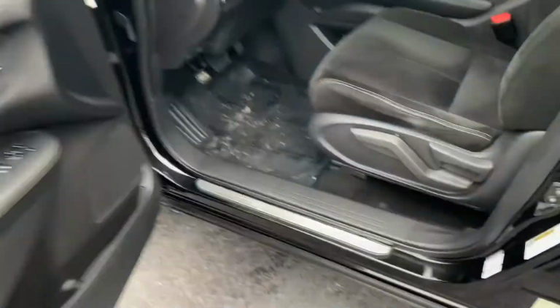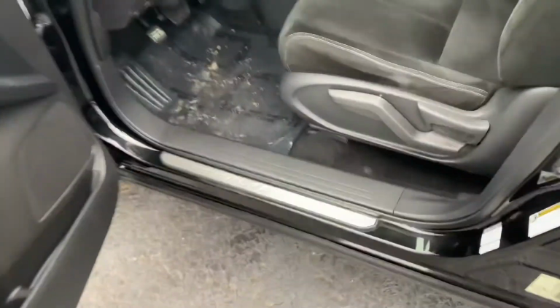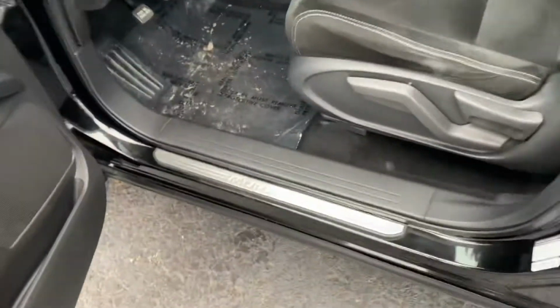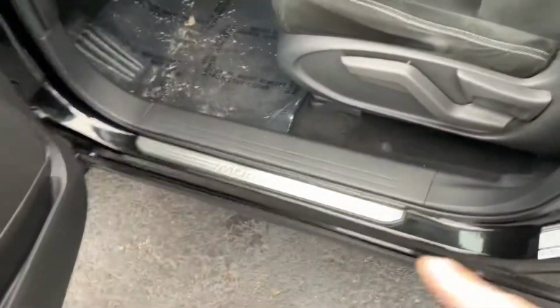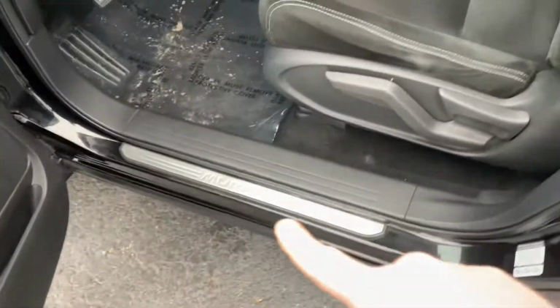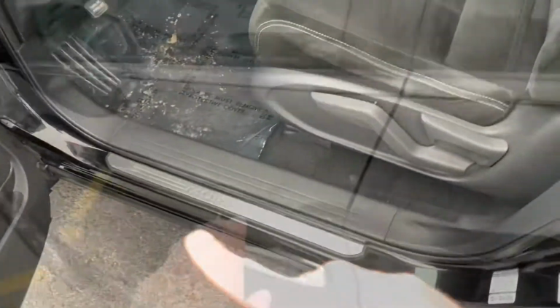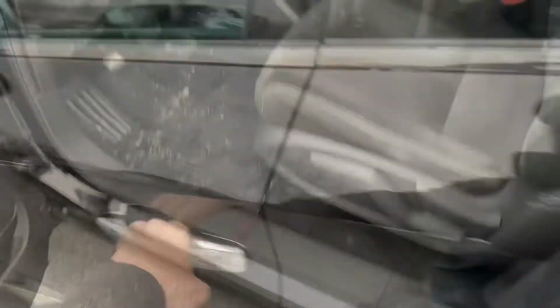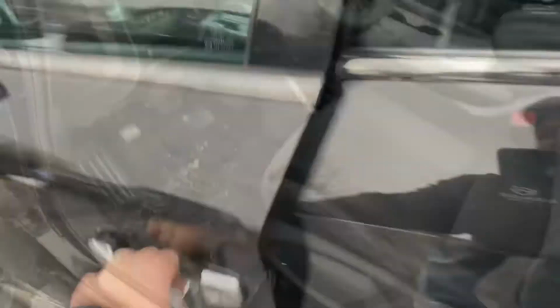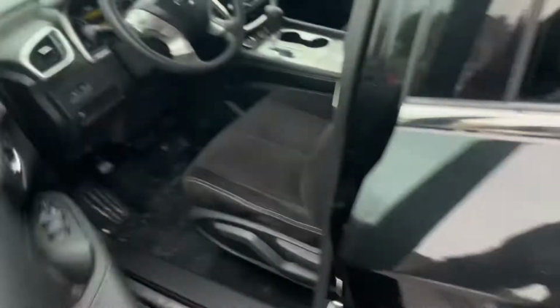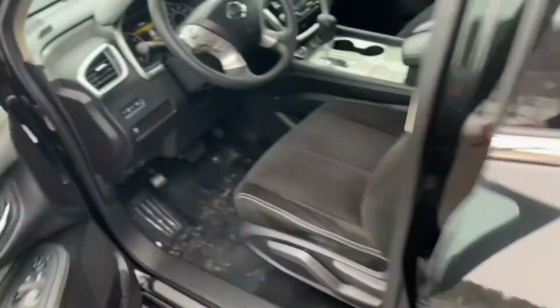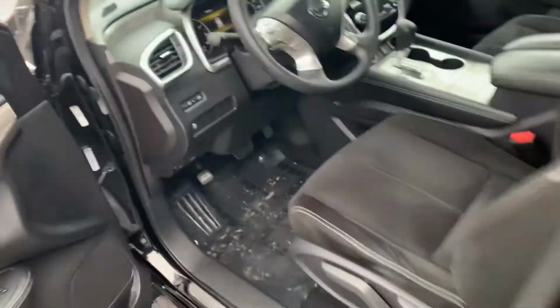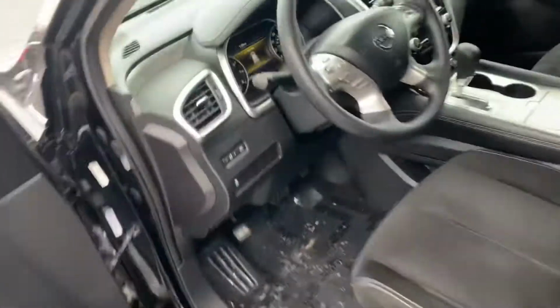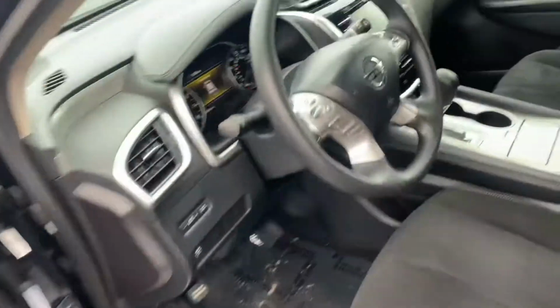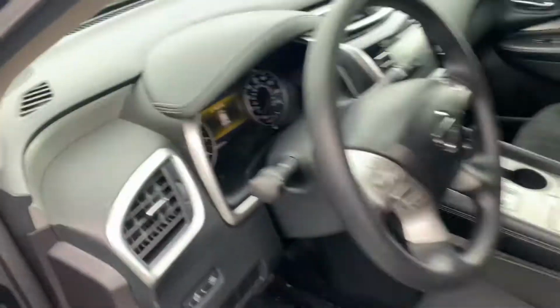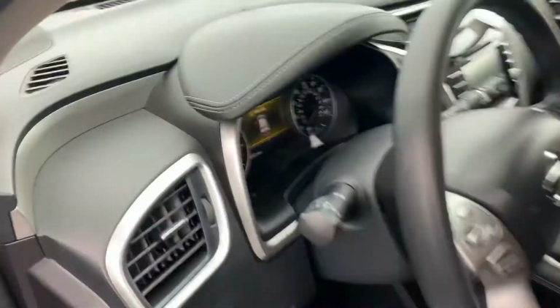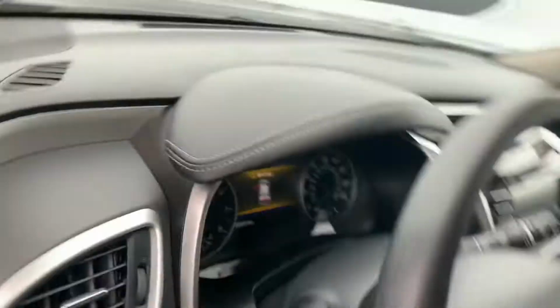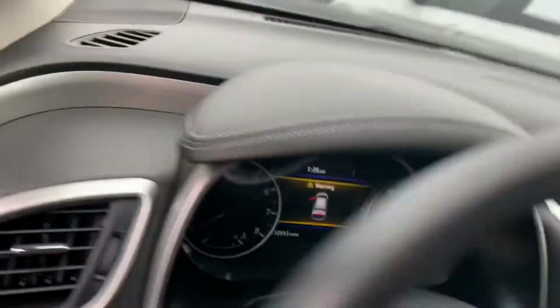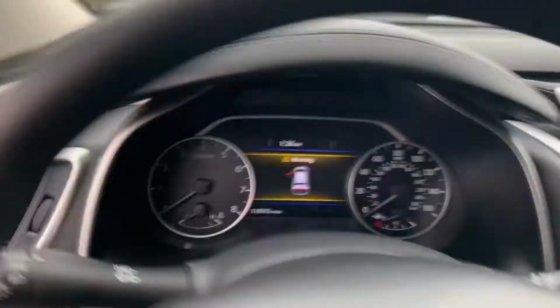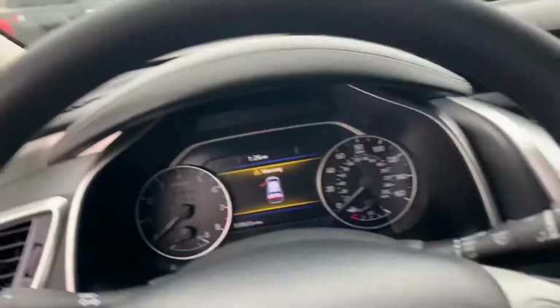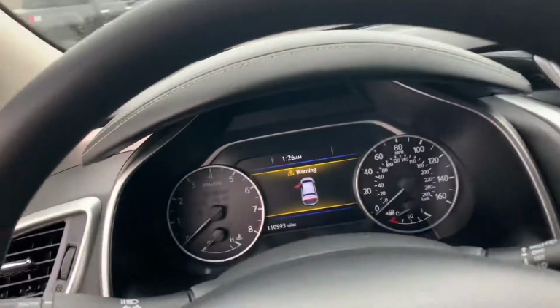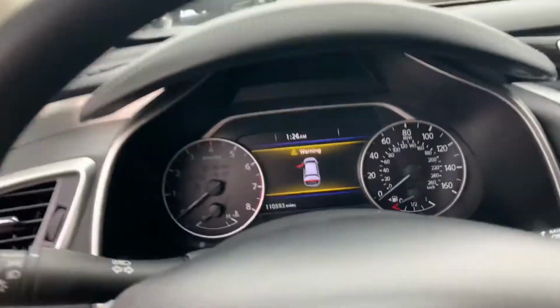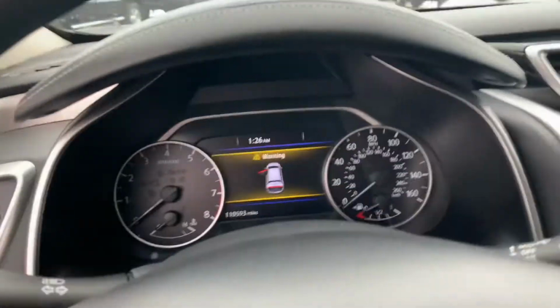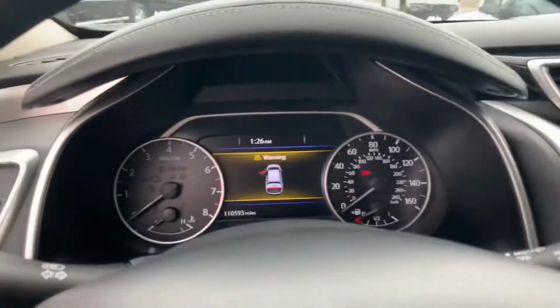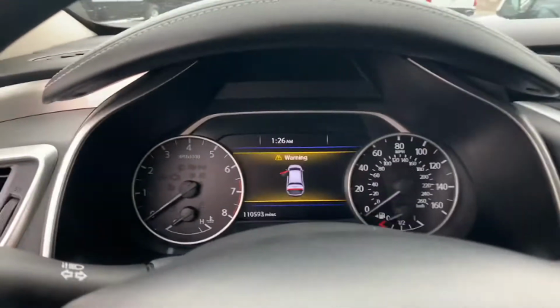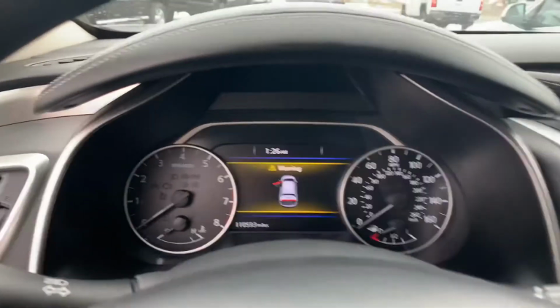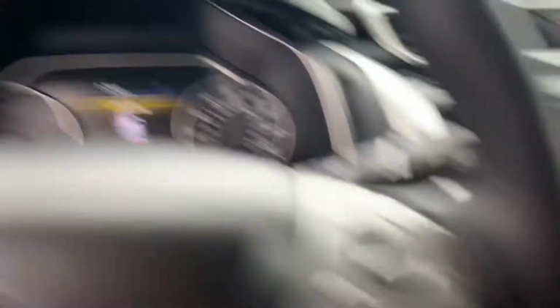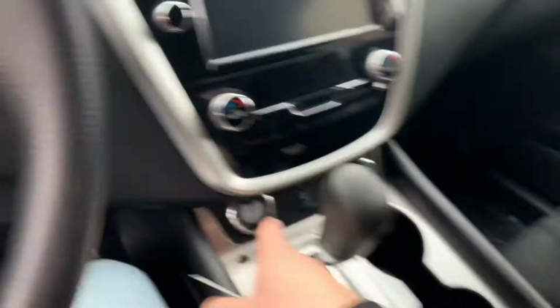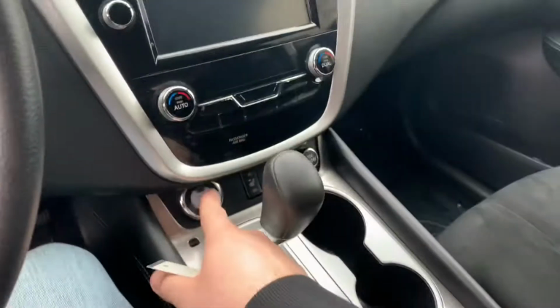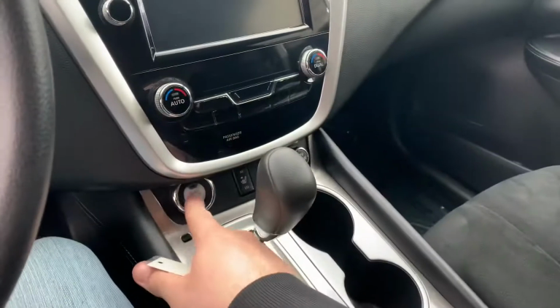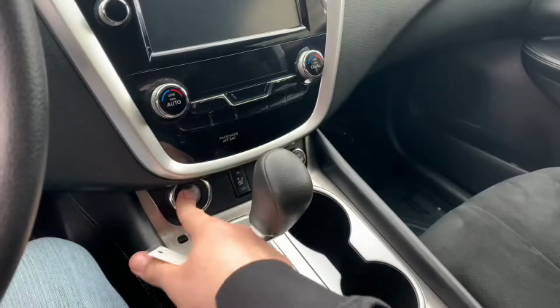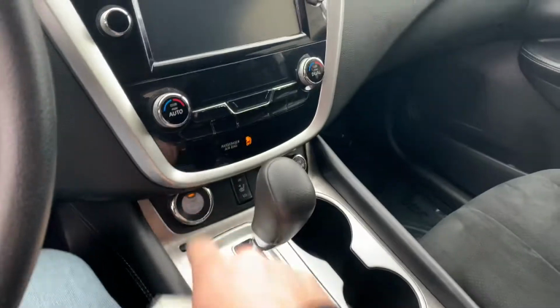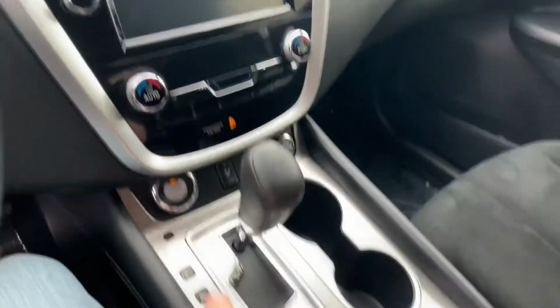Look at the Murano on the Apple key. So we've got our two sets of keys — let's fire this thing up so you can hear it run. 110,000 miles, right on the nose. Push-button start, right here.